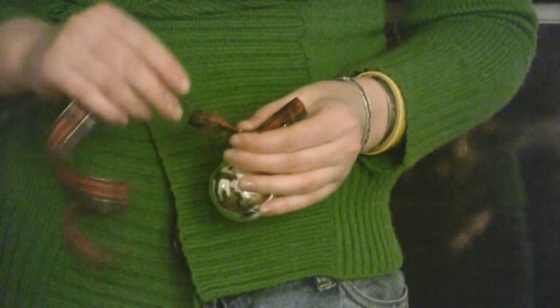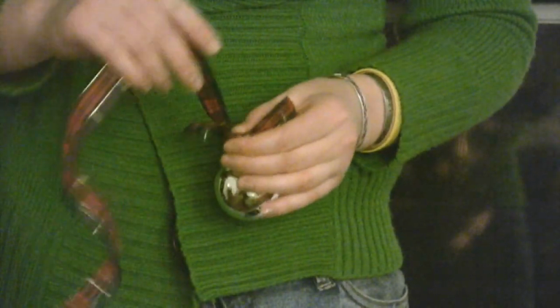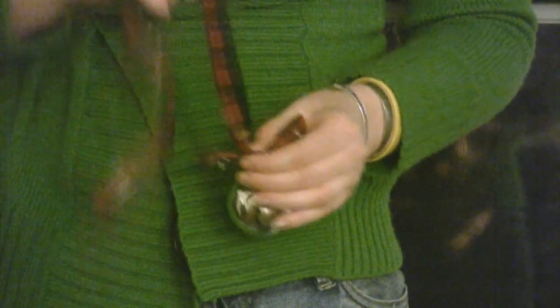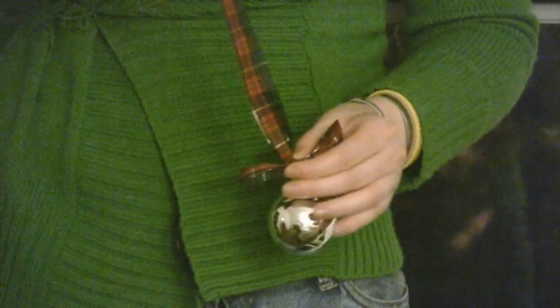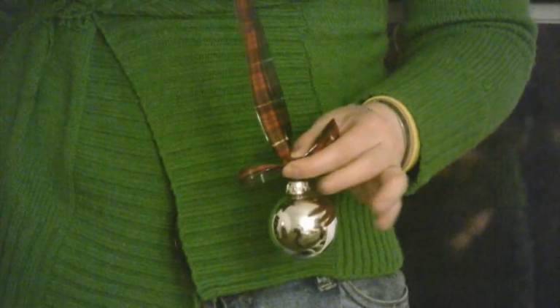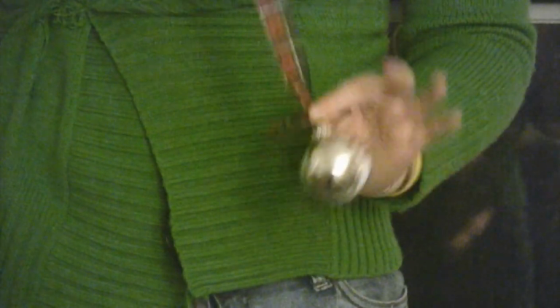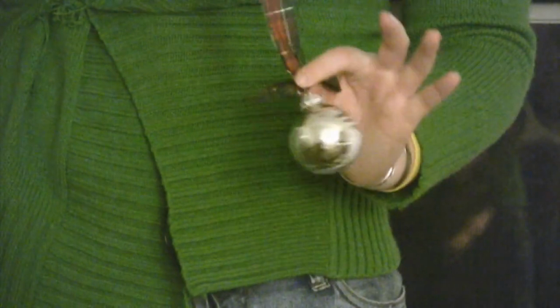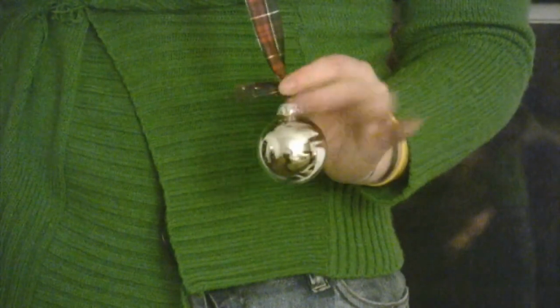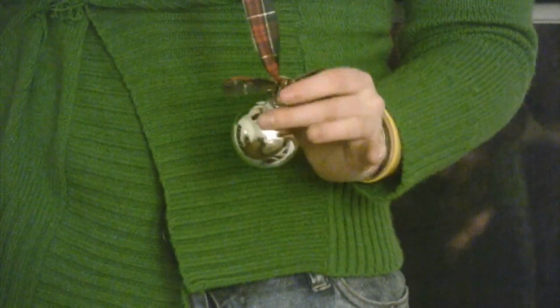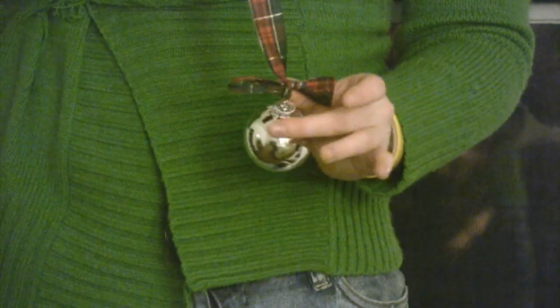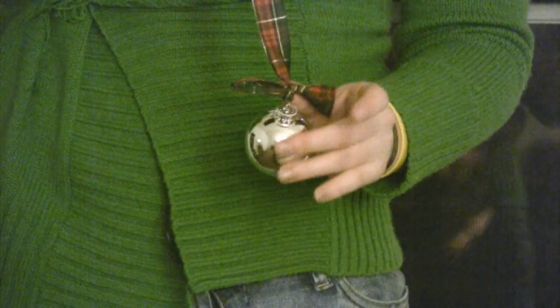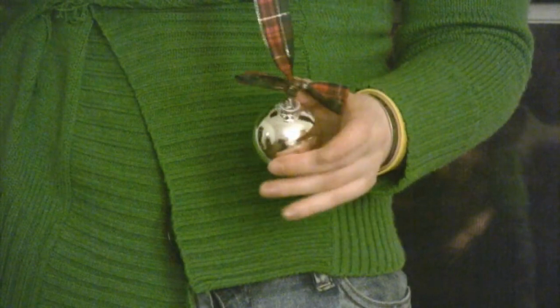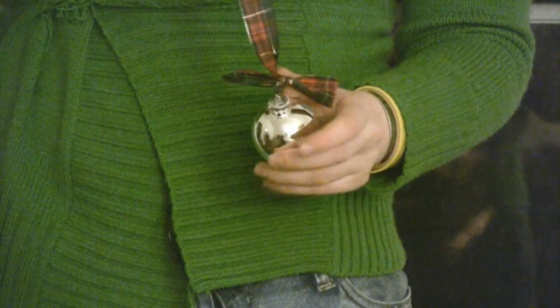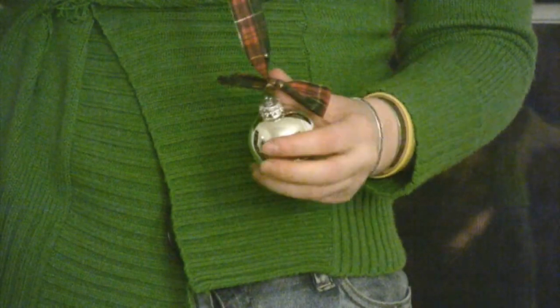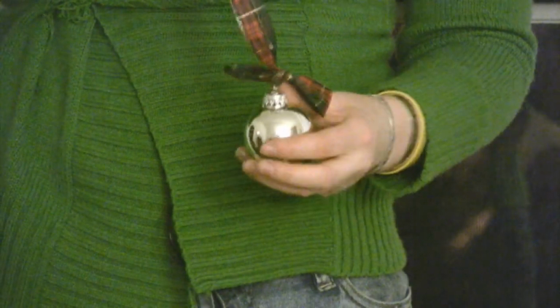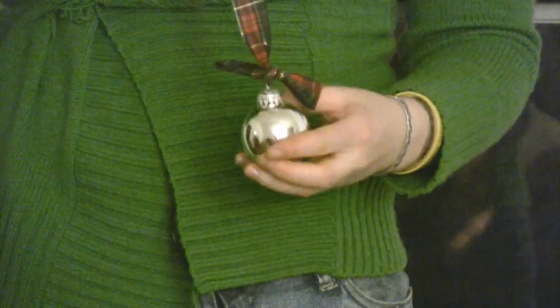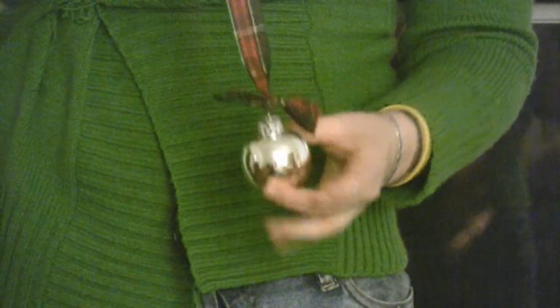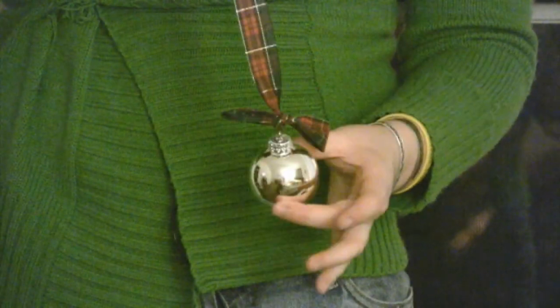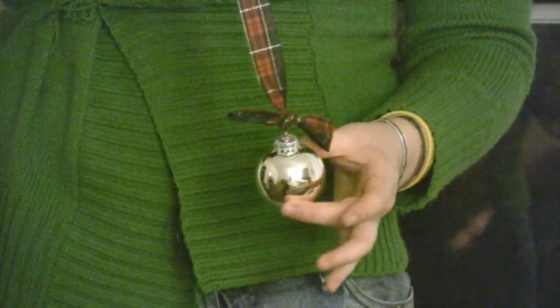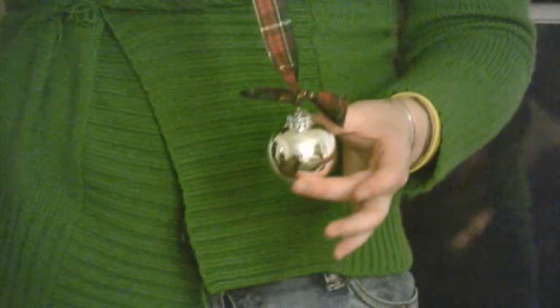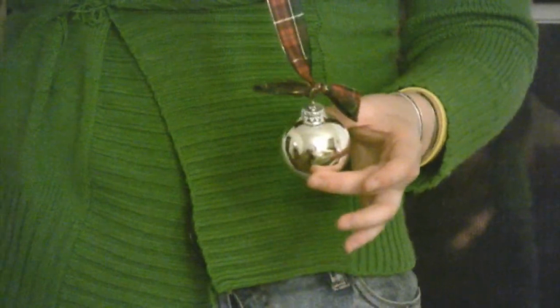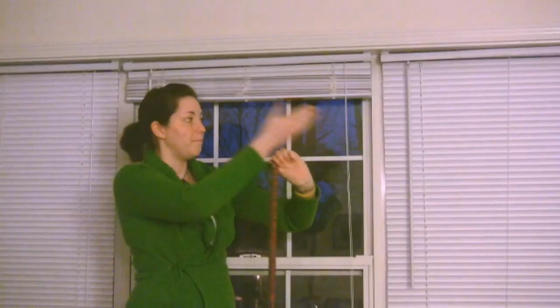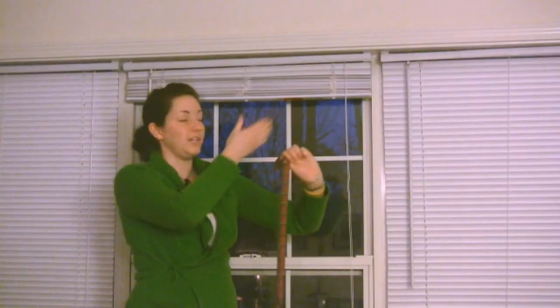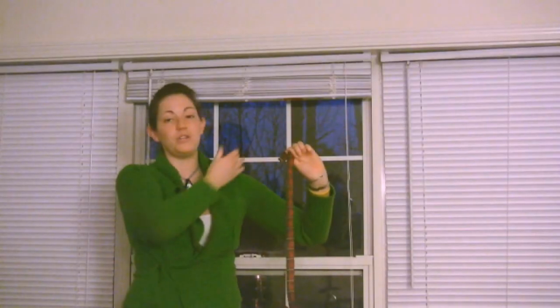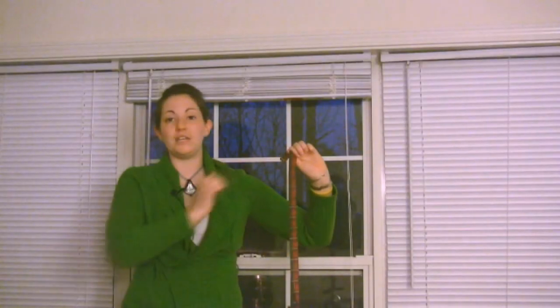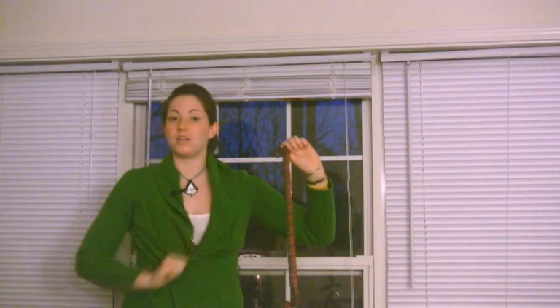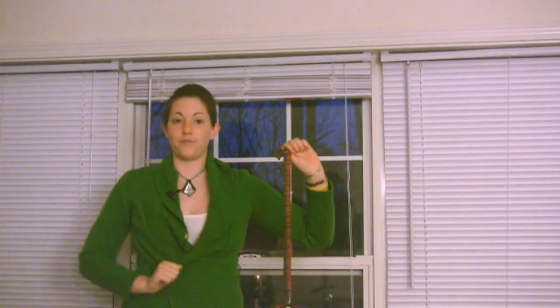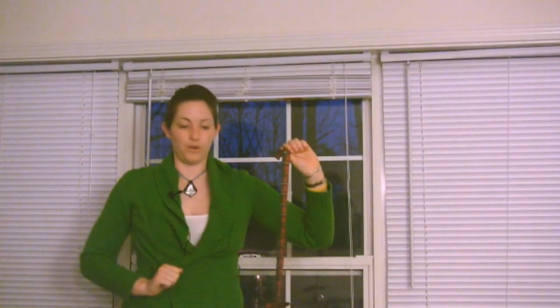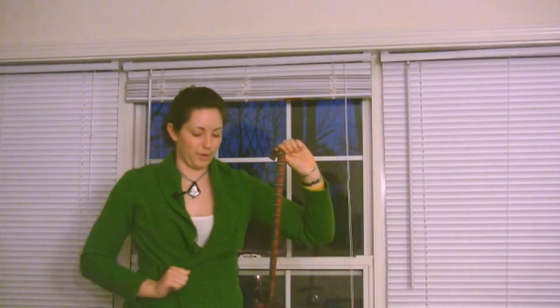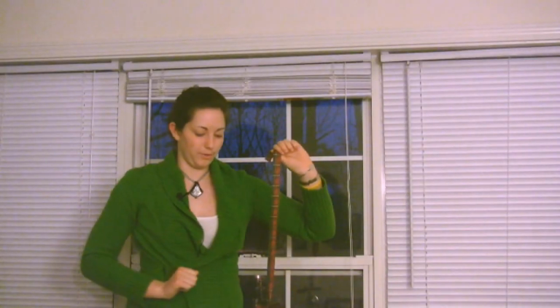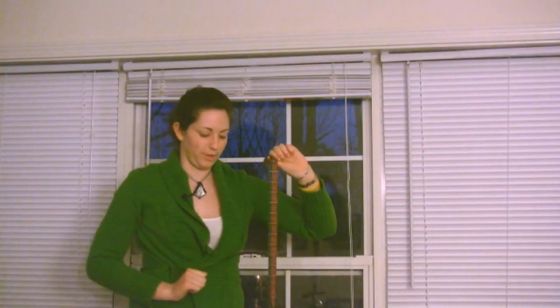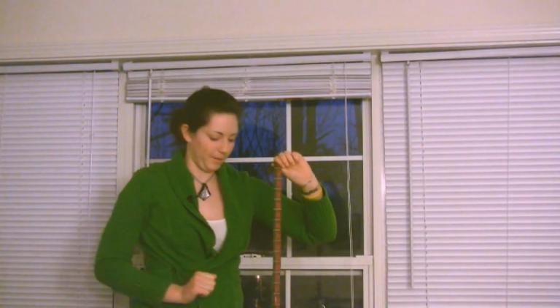So this is what you're going to want to do. You're going to want to make a whole bunch of these — however many you'll need to cover your window treatment.